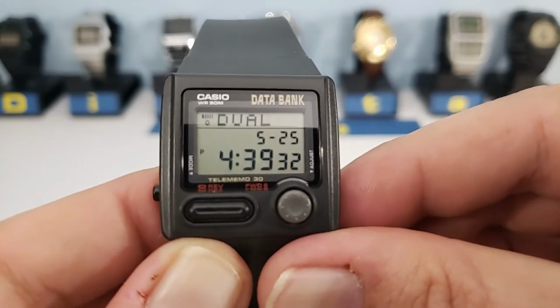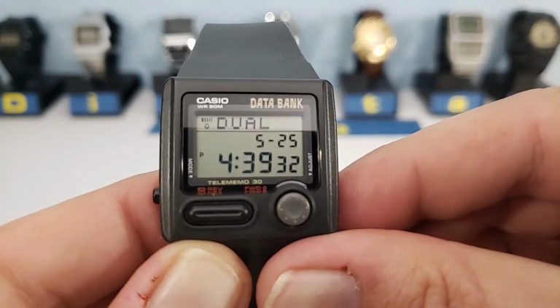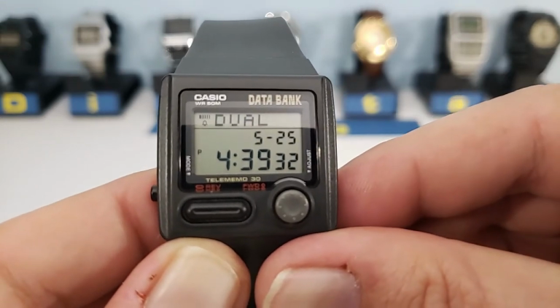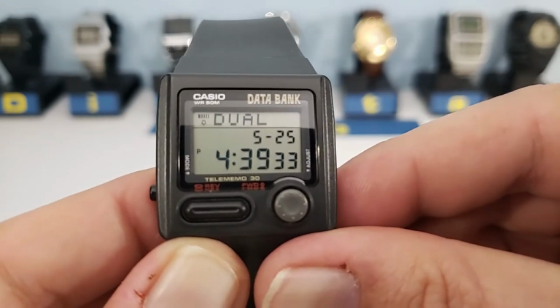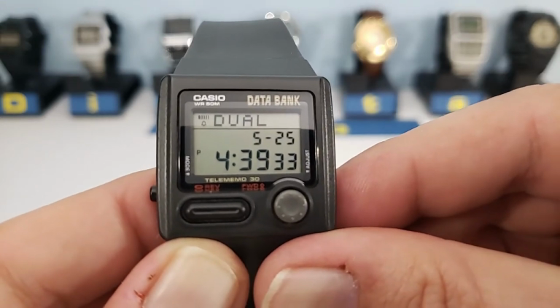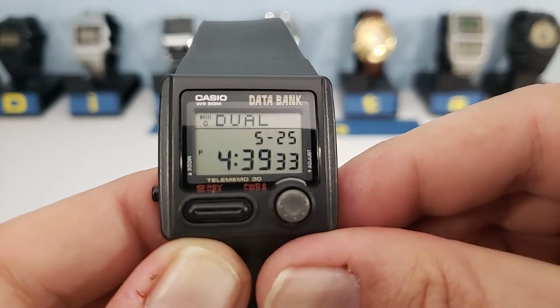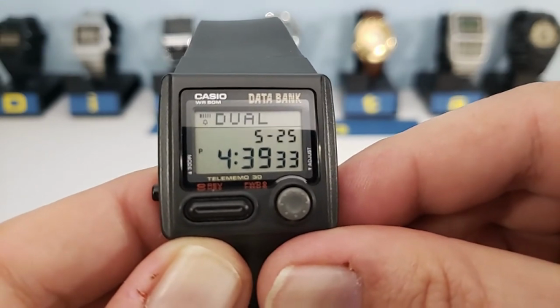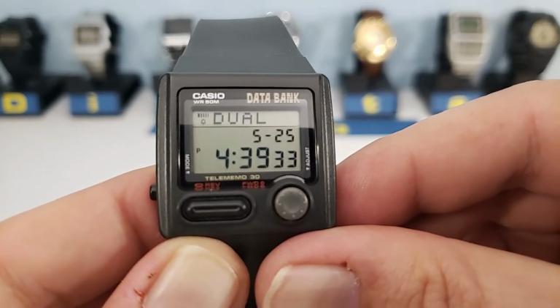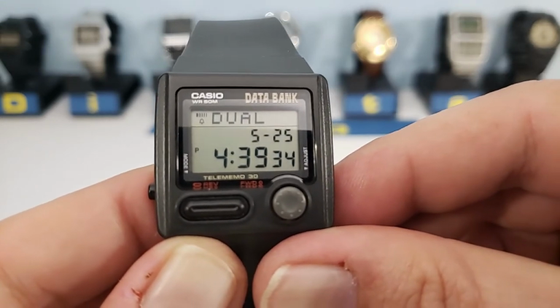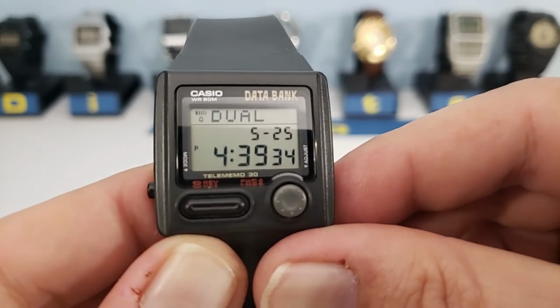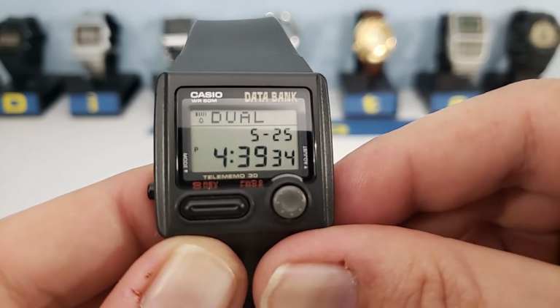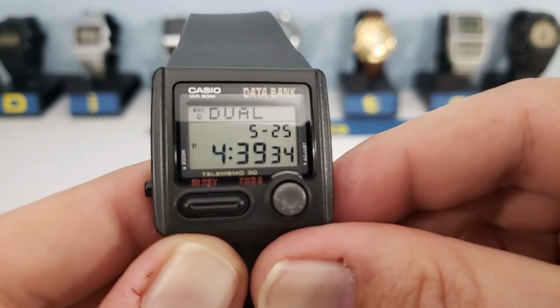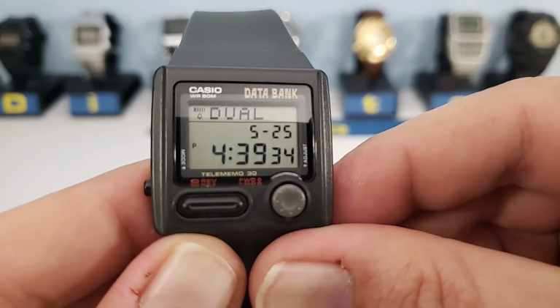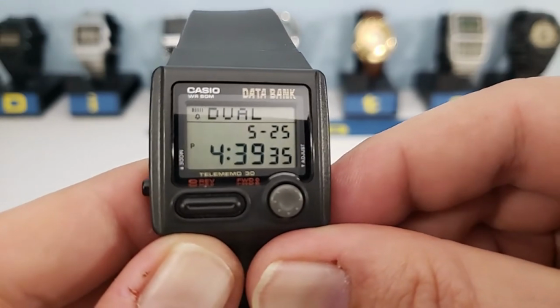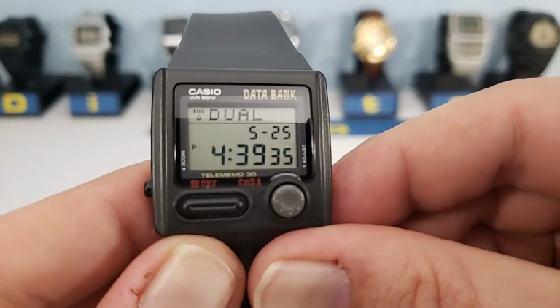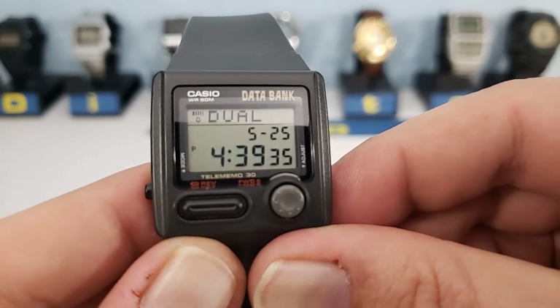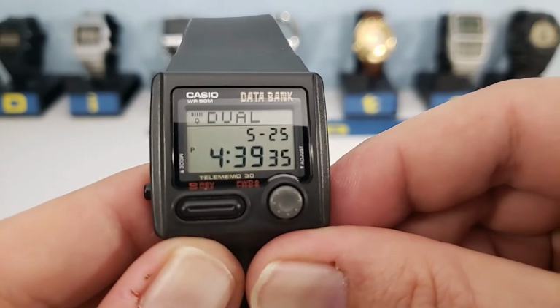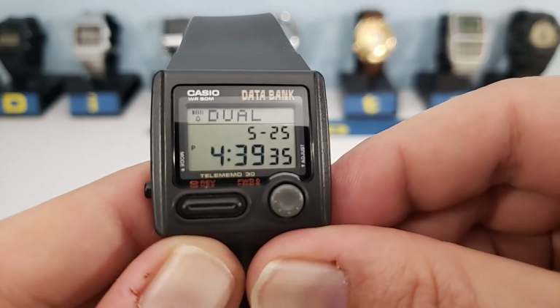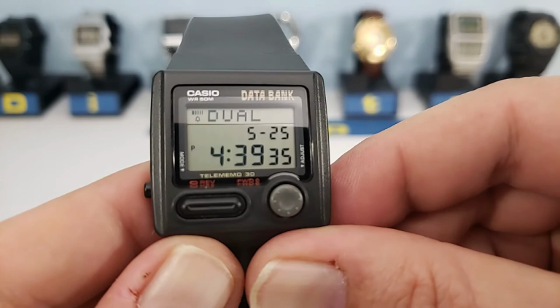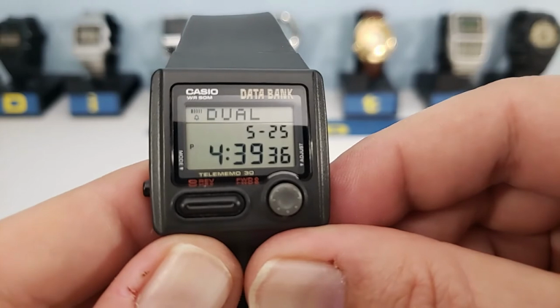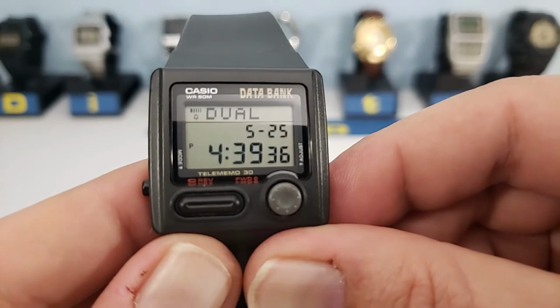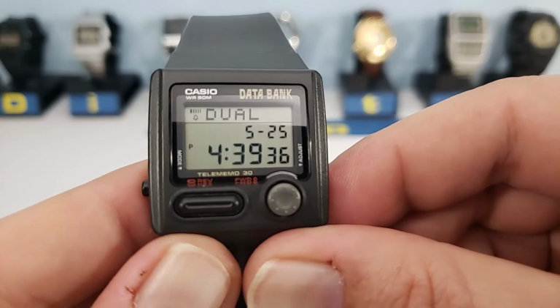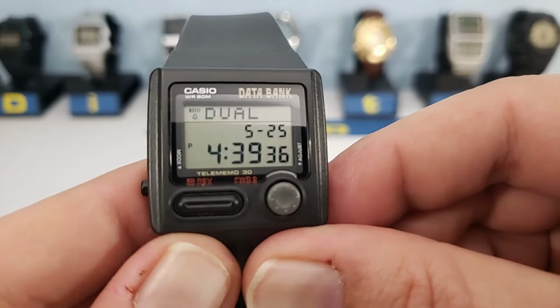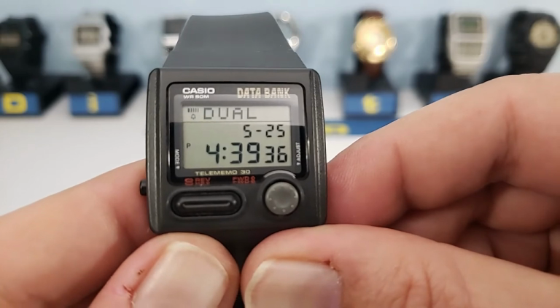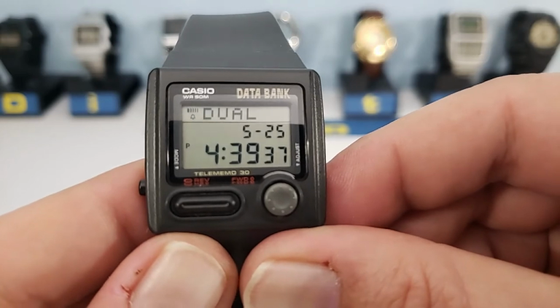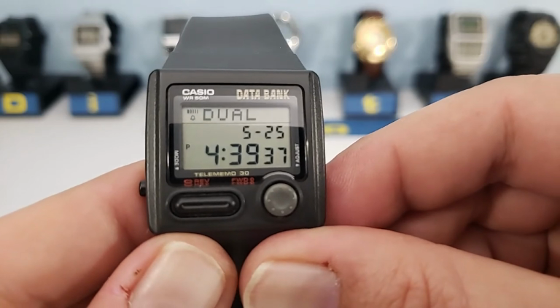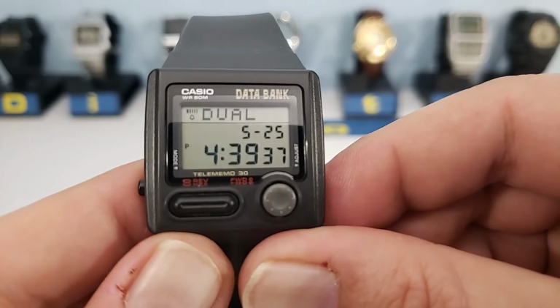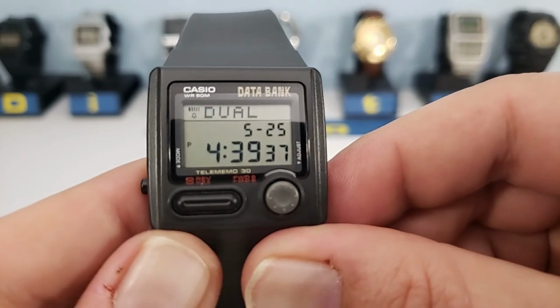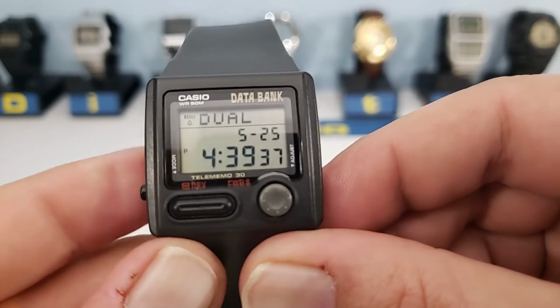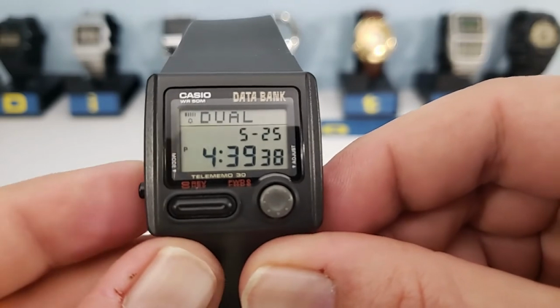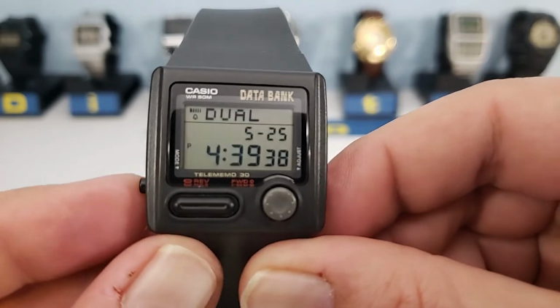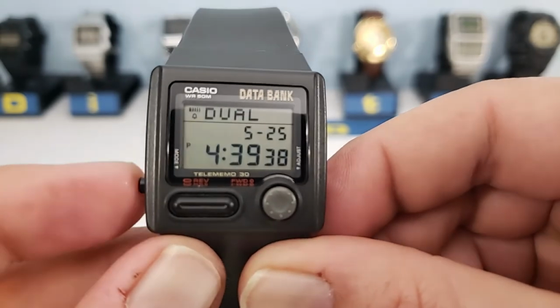Once you've put in your date and time, press the adjust button. And that's your dual time — really not much to it.